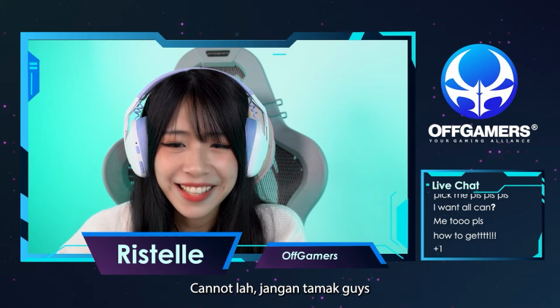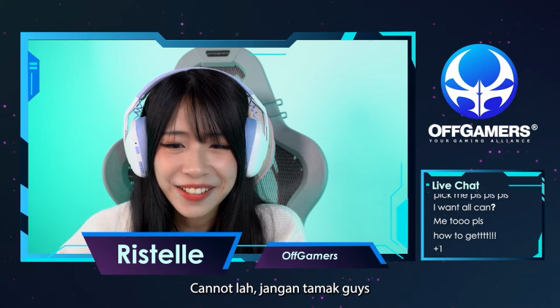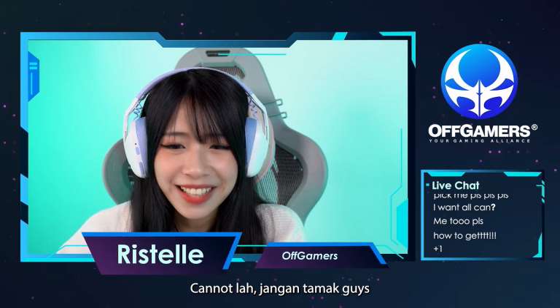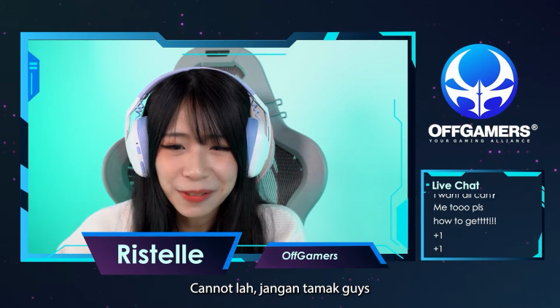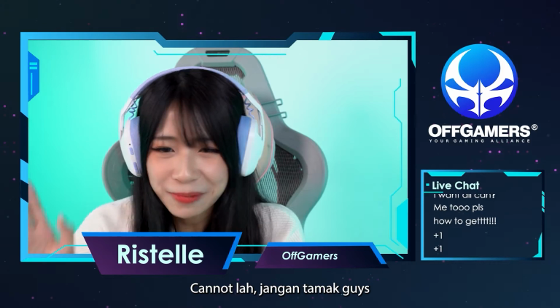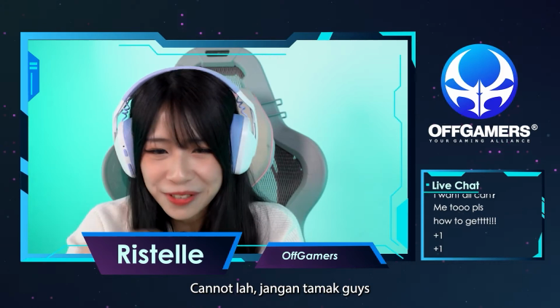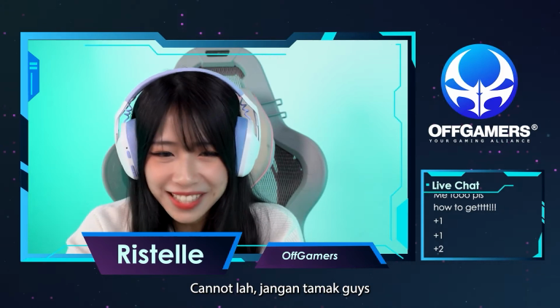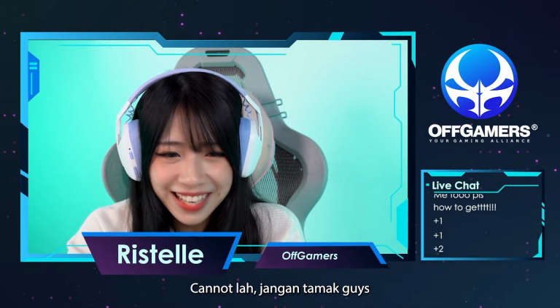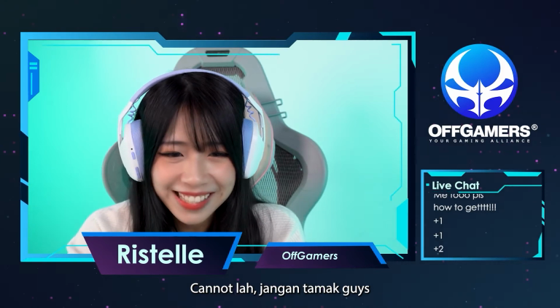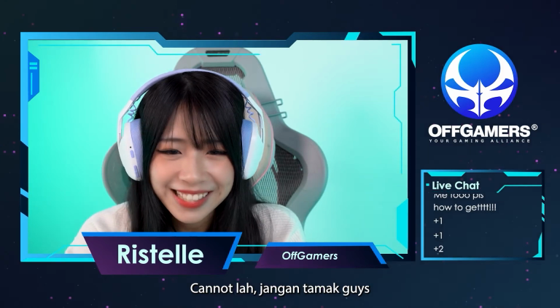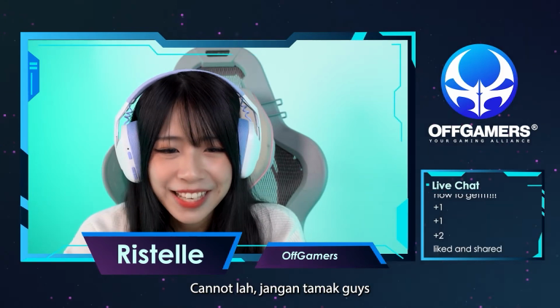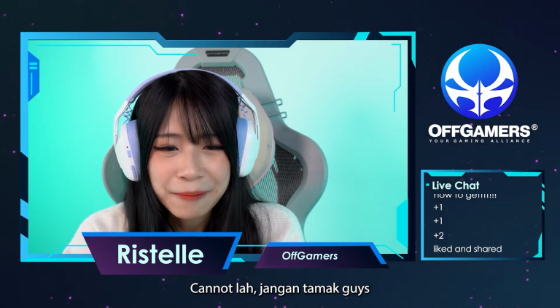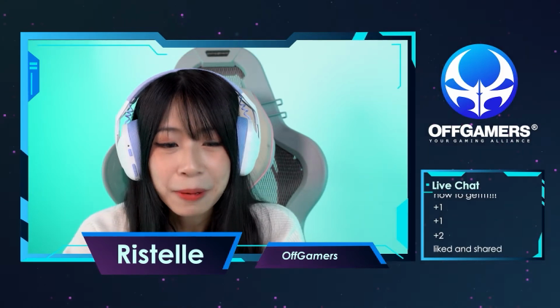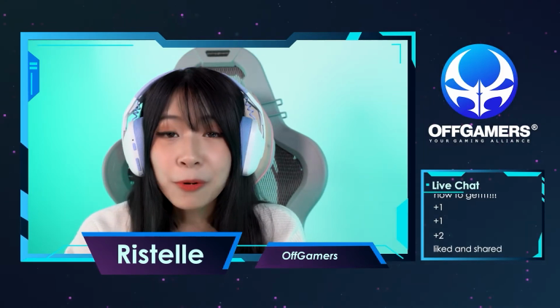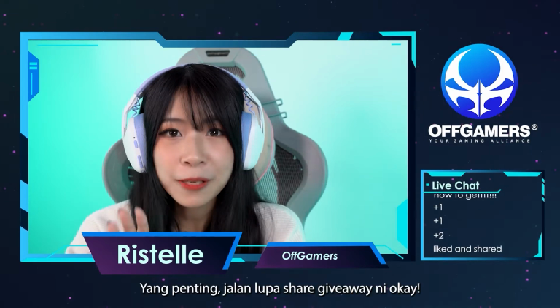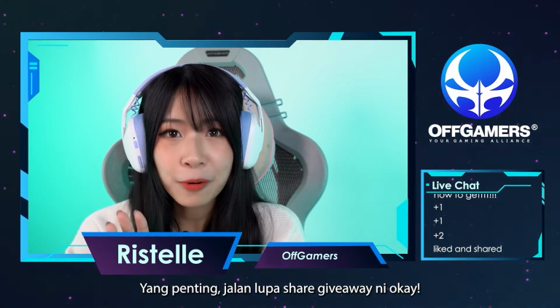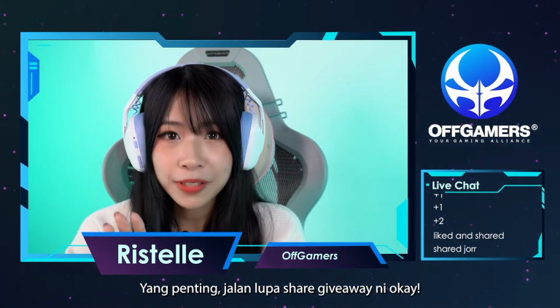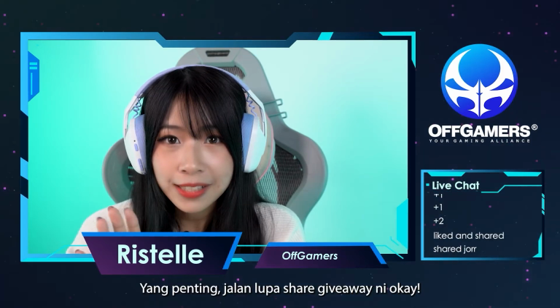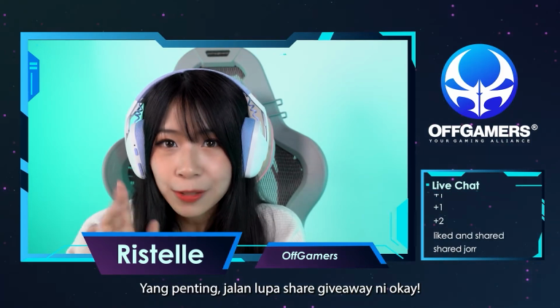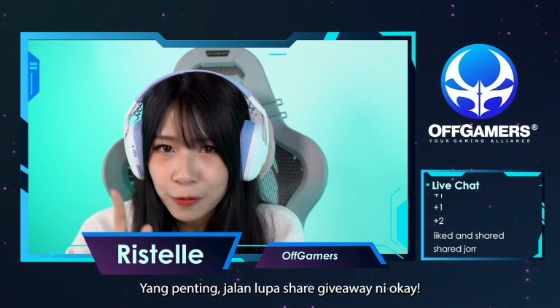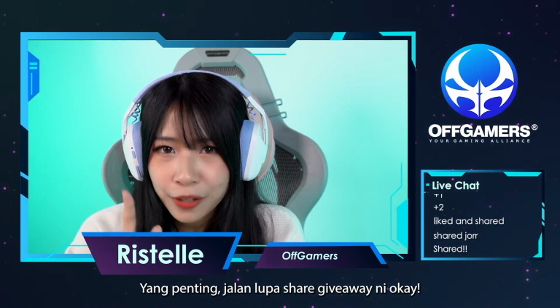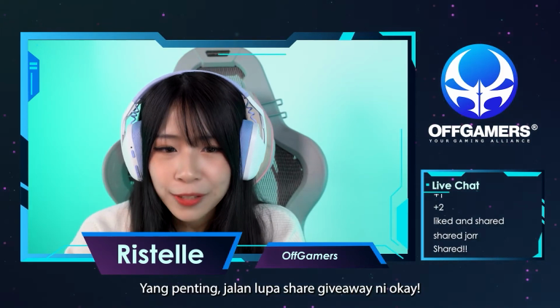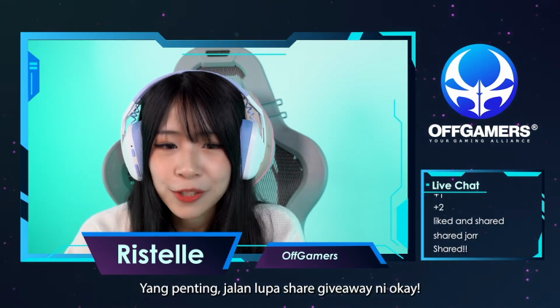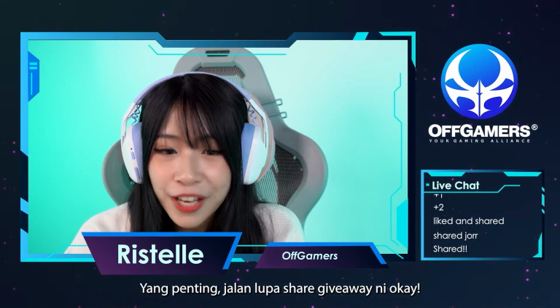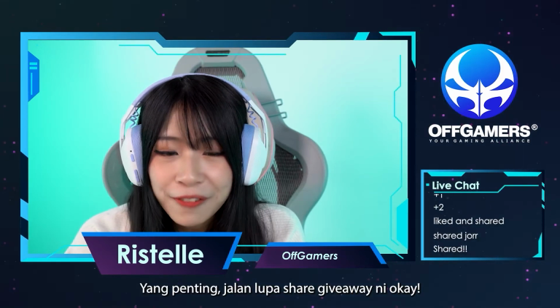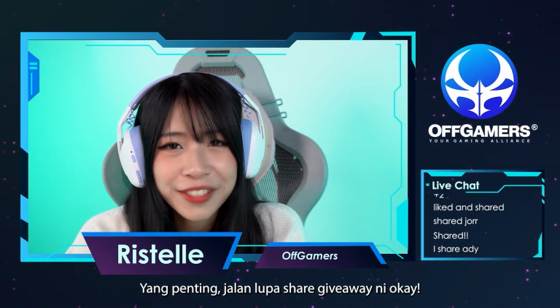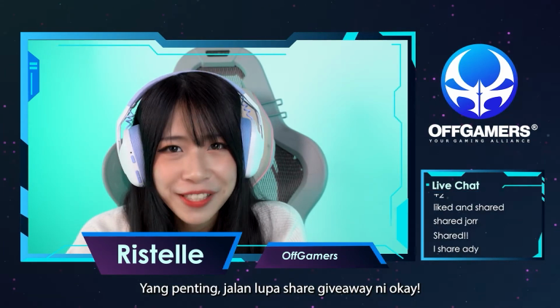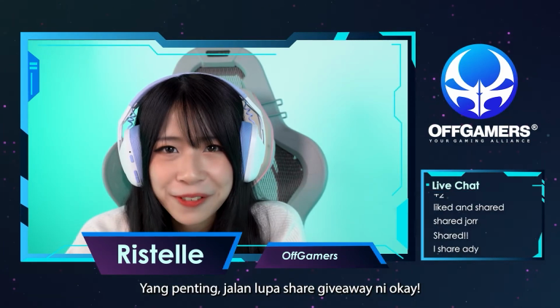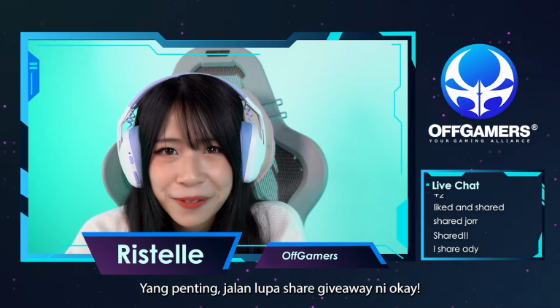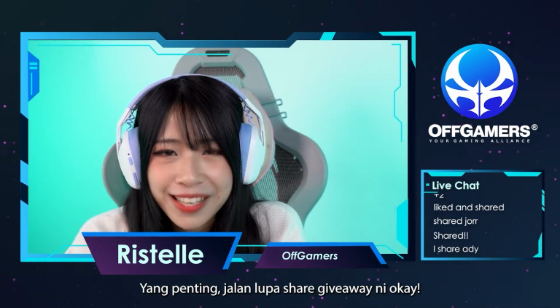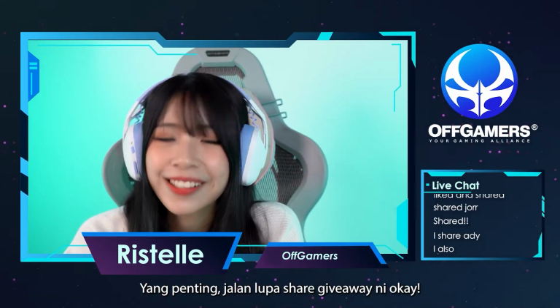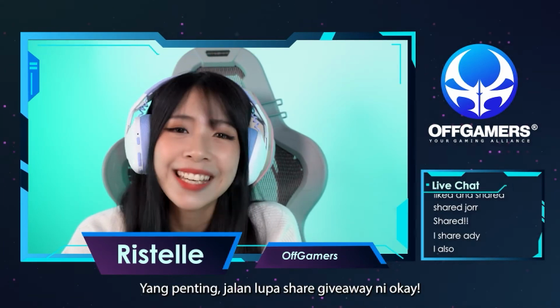Cannot lah, don't be greedy guys. But most importantly, don't forget to share for the giveaway, okay?